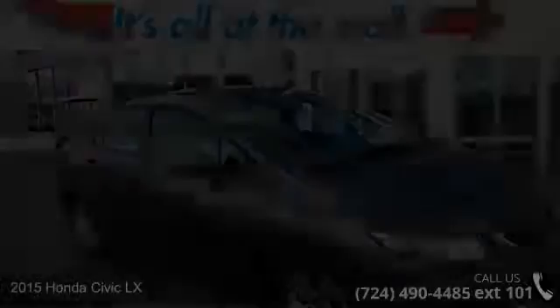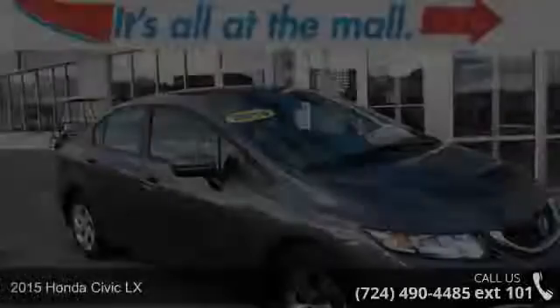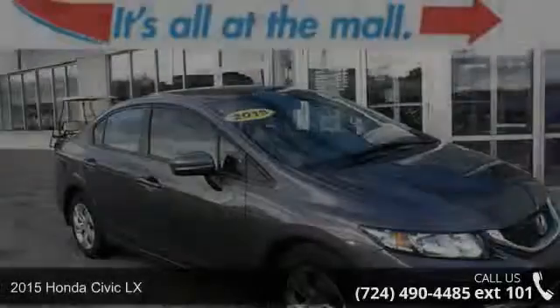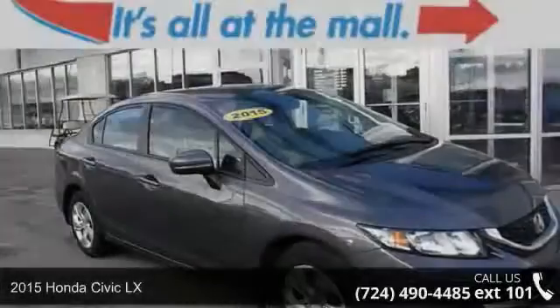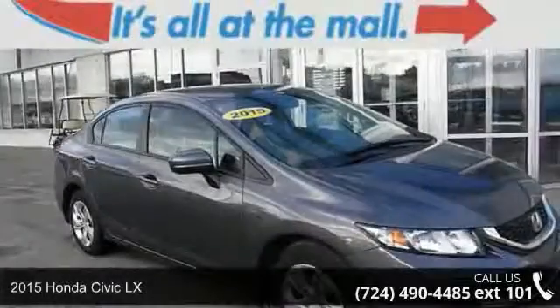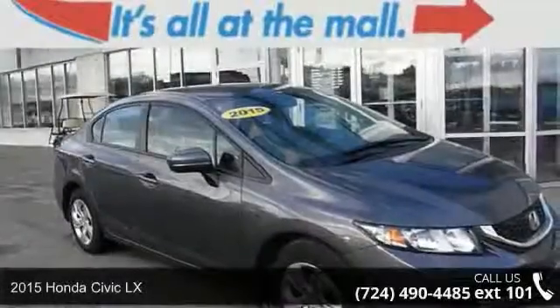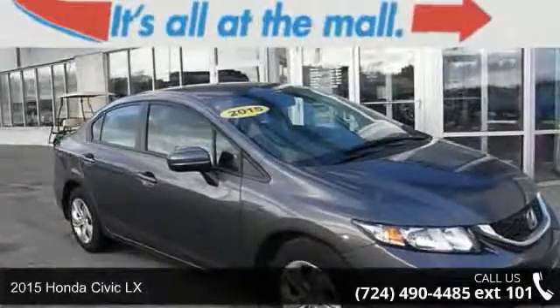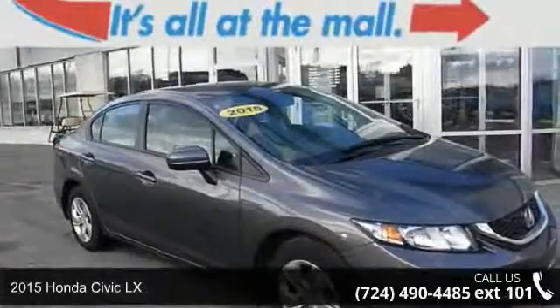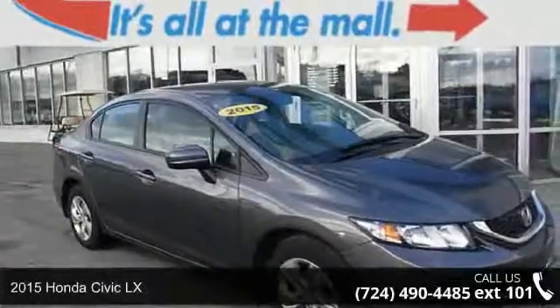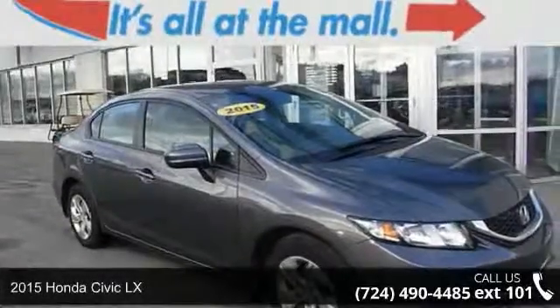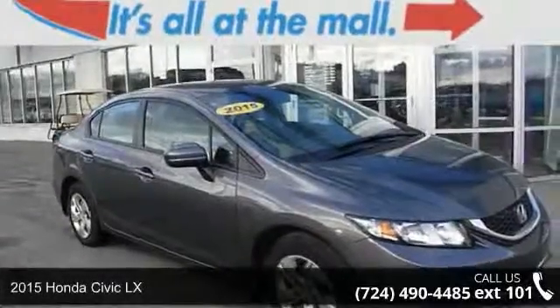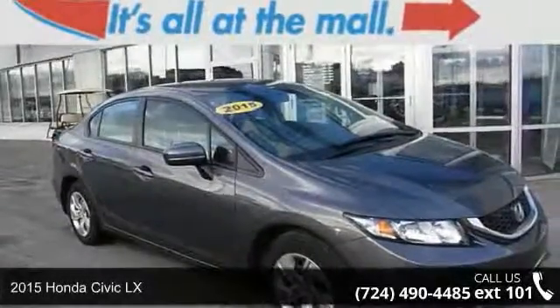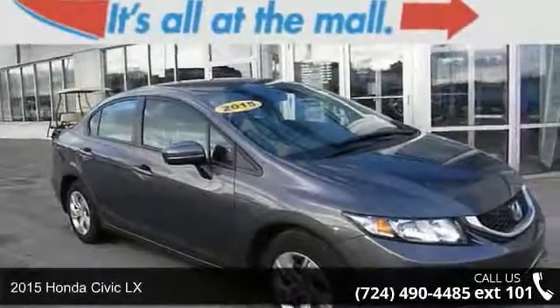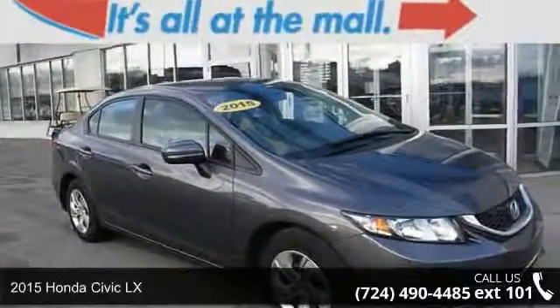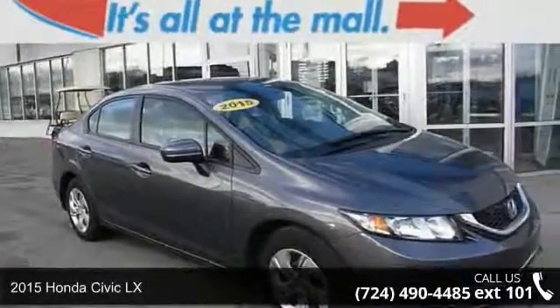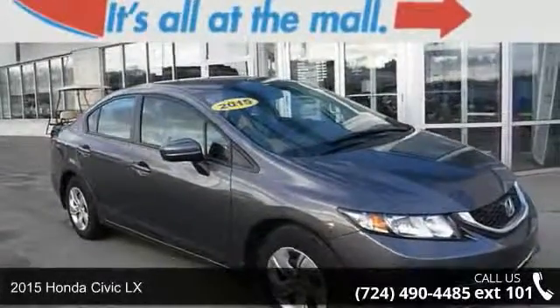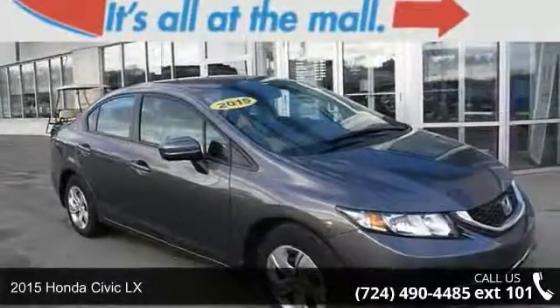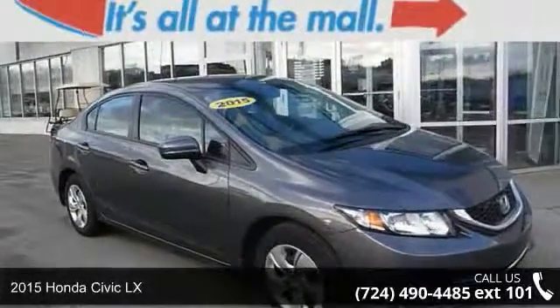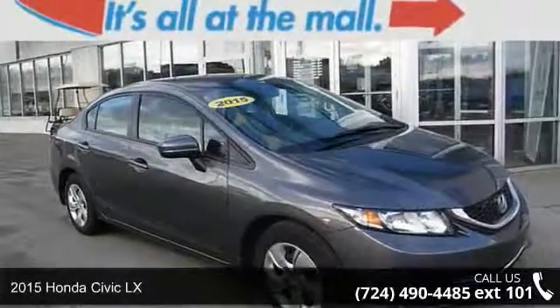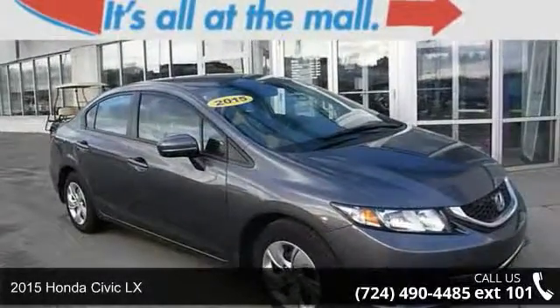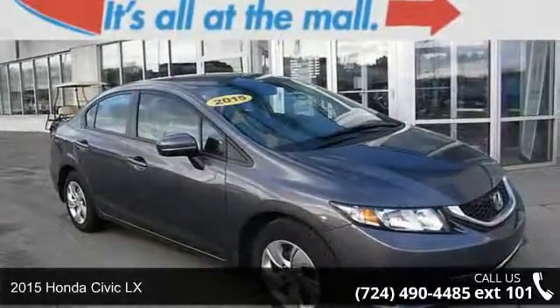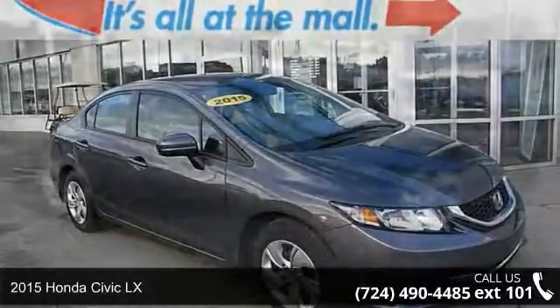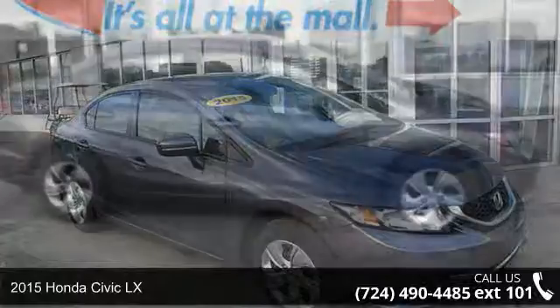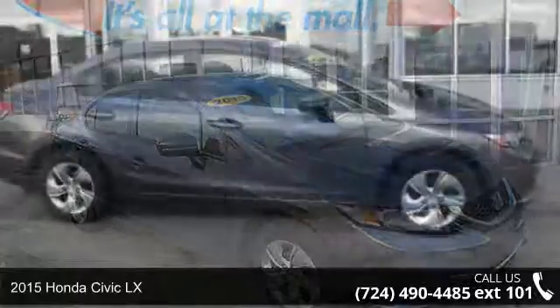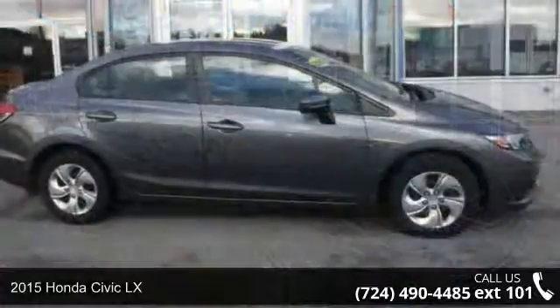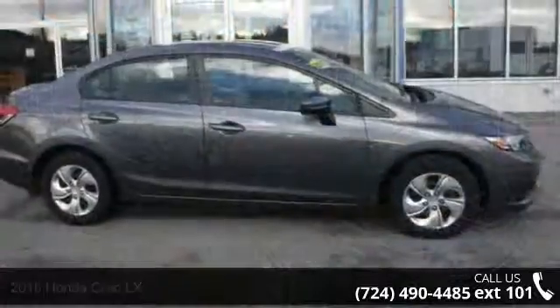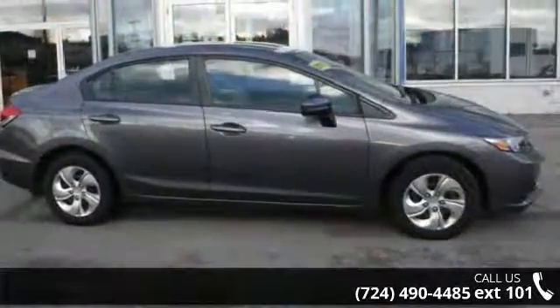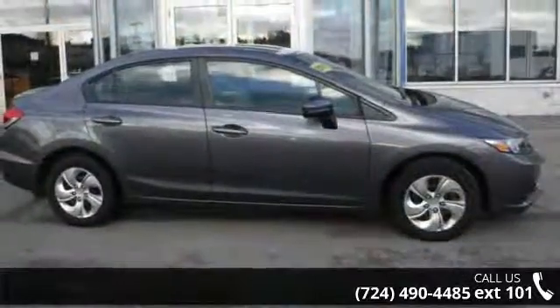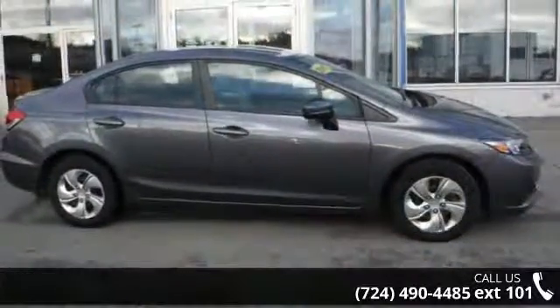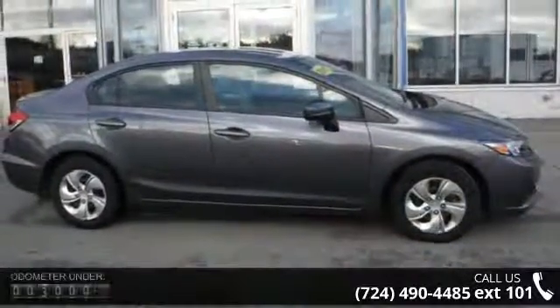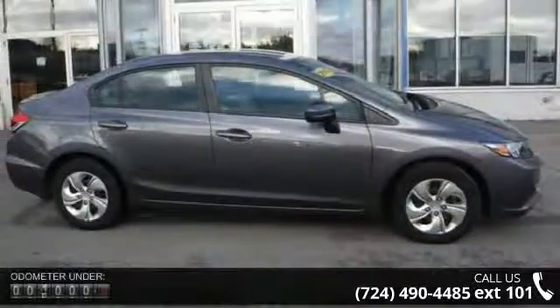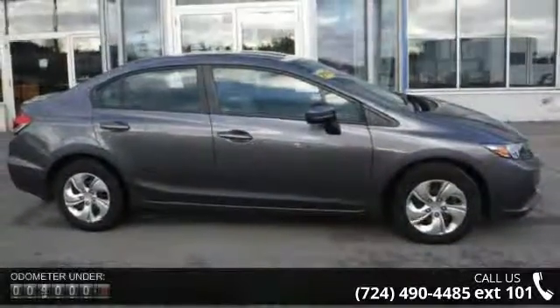Imagine yourself in this 2015 Honda Civic LX. If you are looking for a first-rate auto, this one could be yours today.